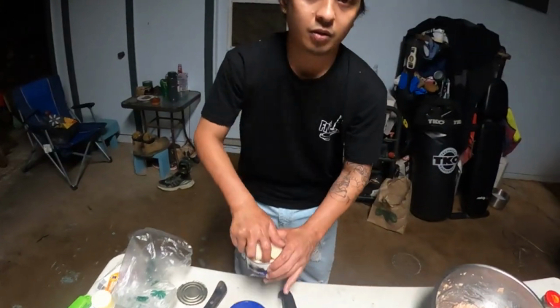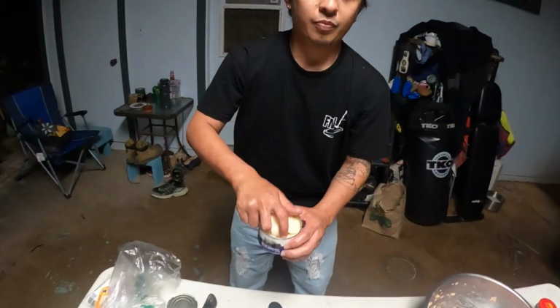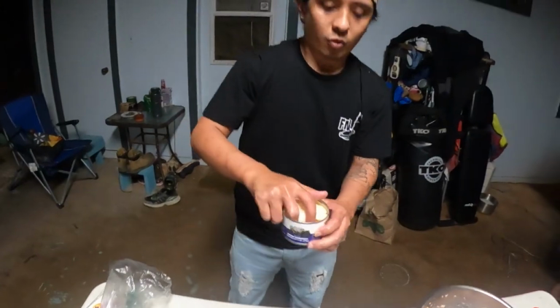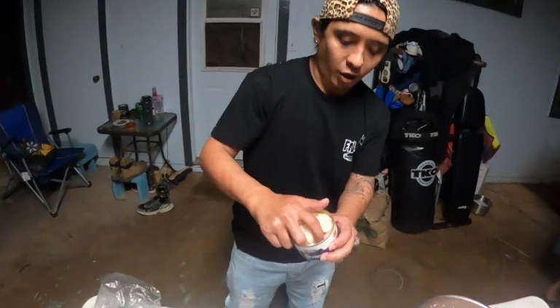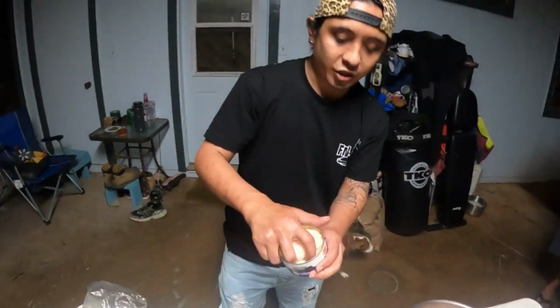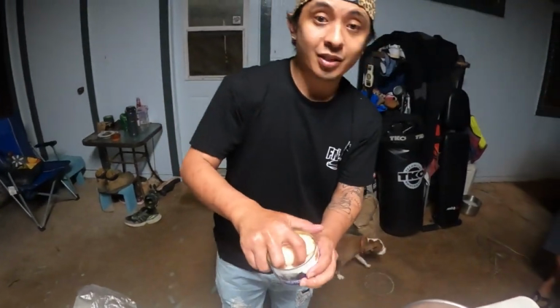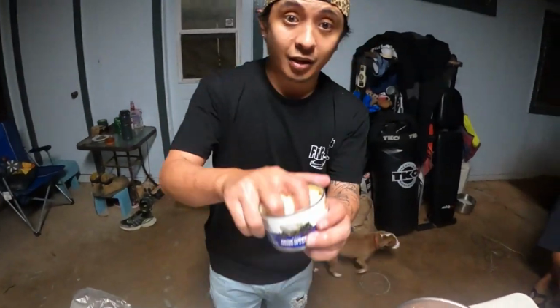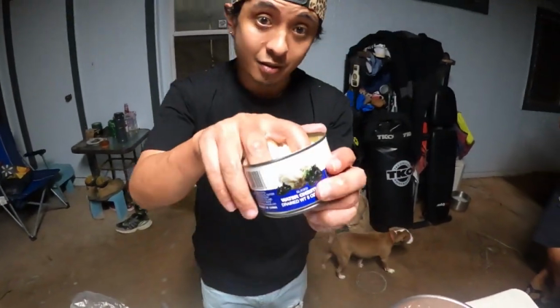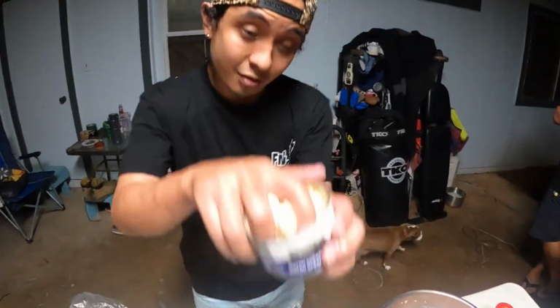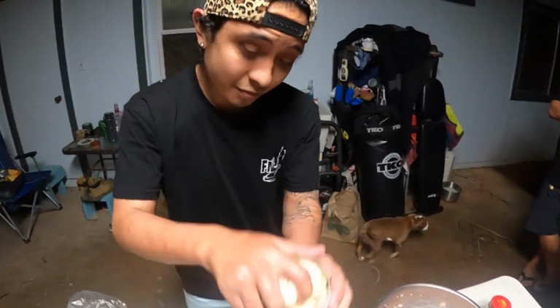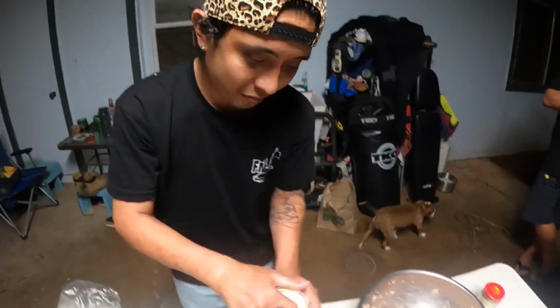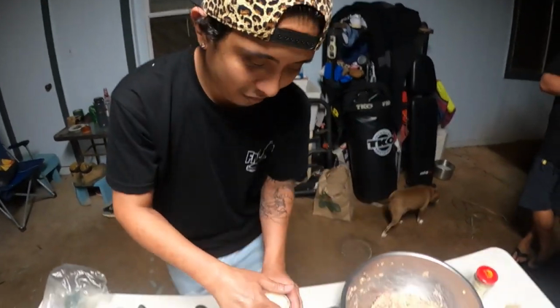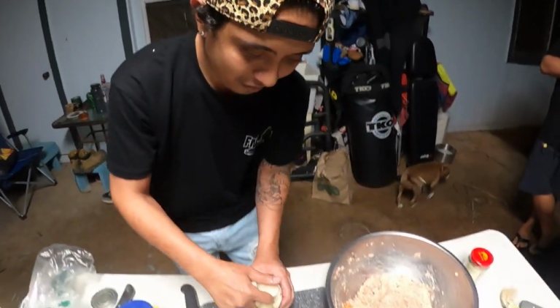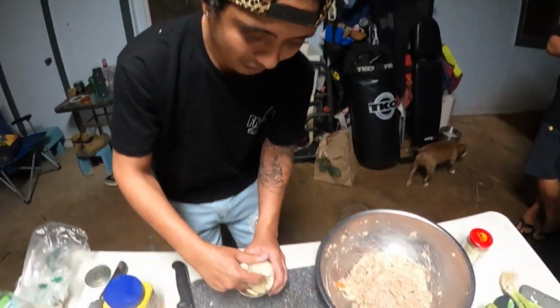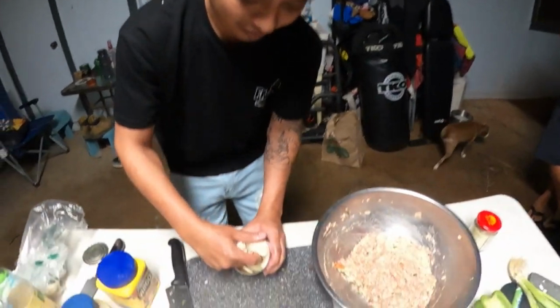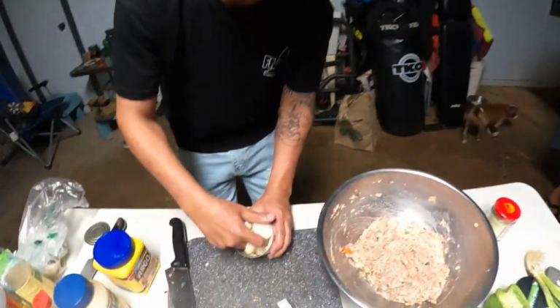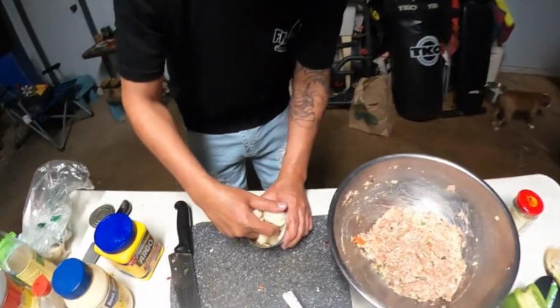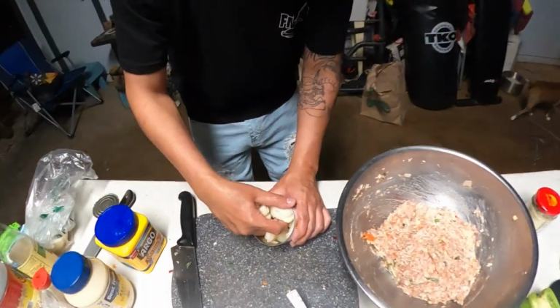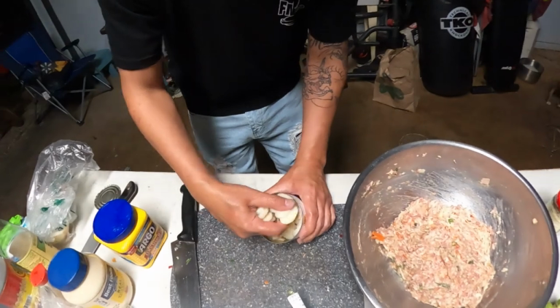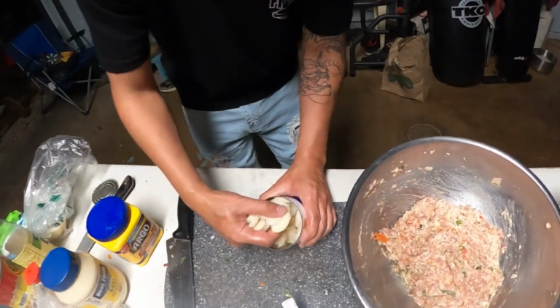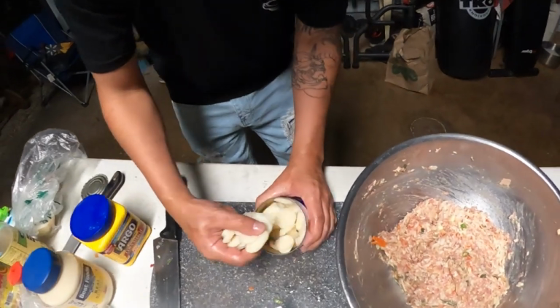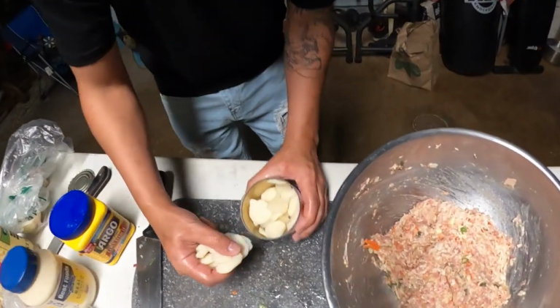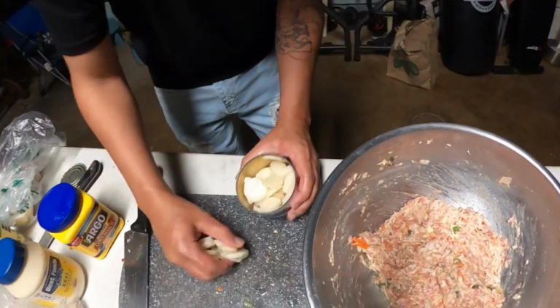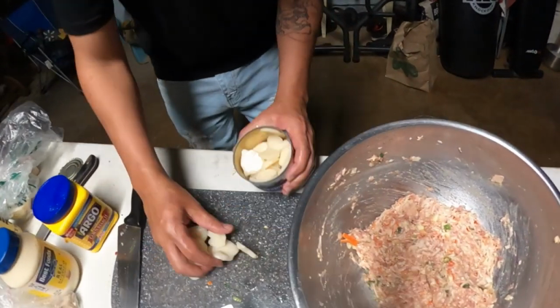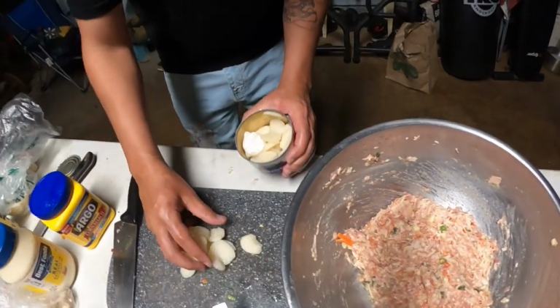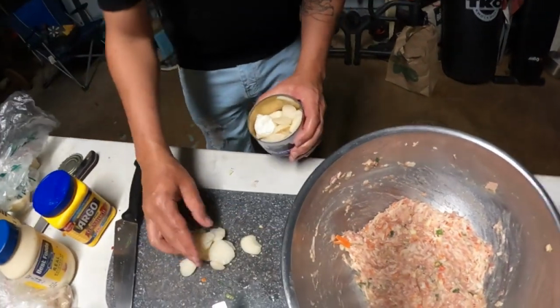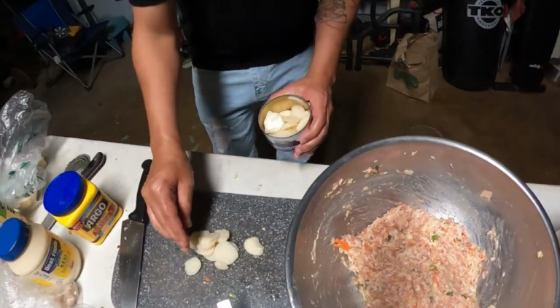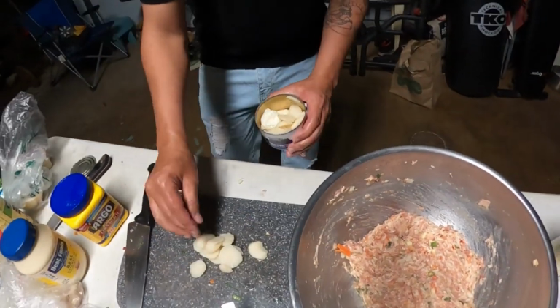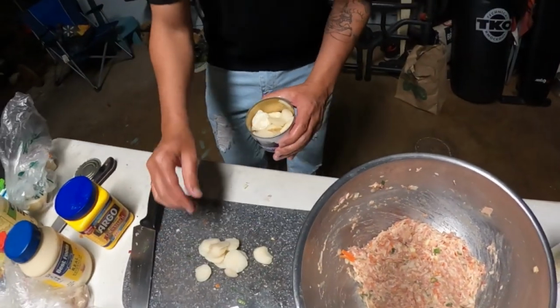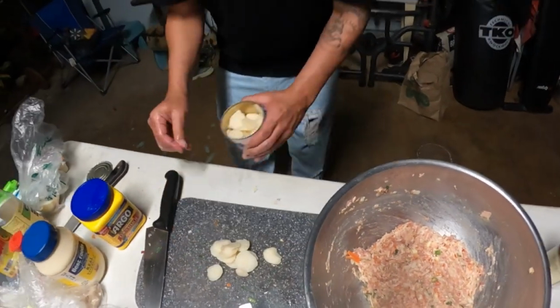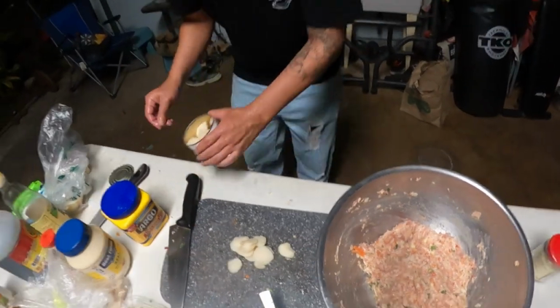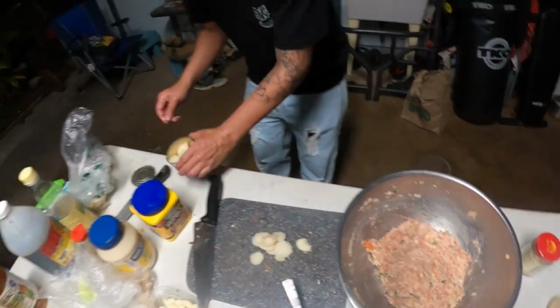Water chestnuts — gives you that nice crunch.